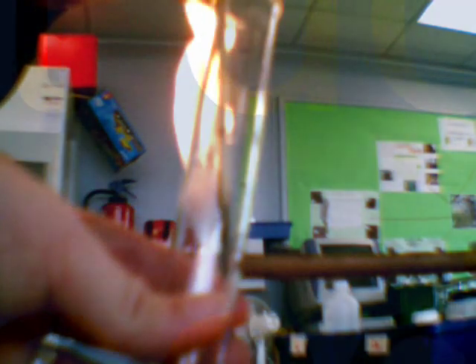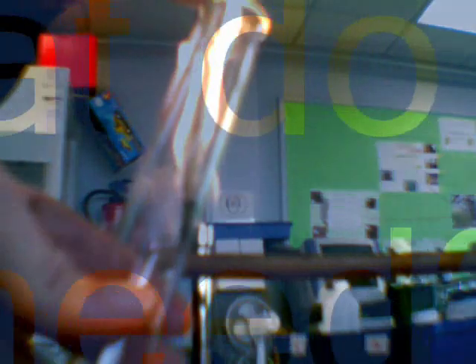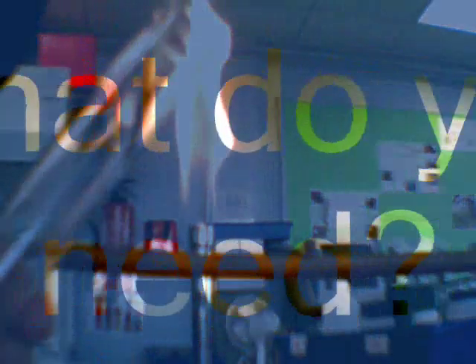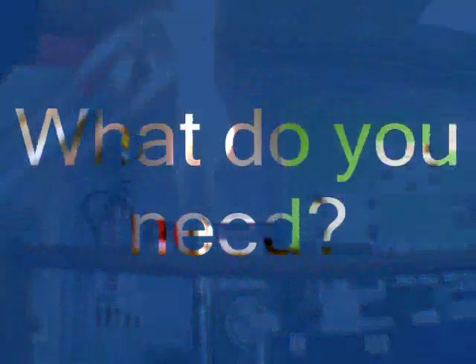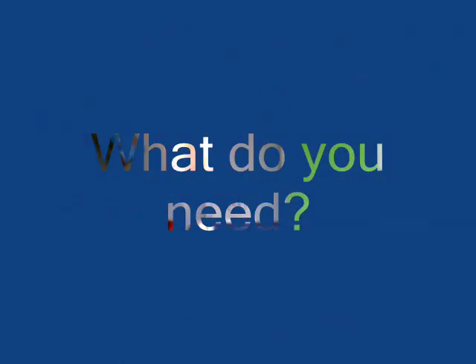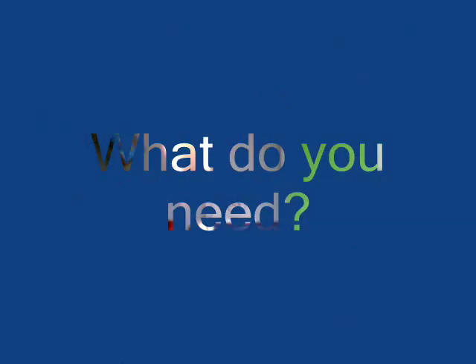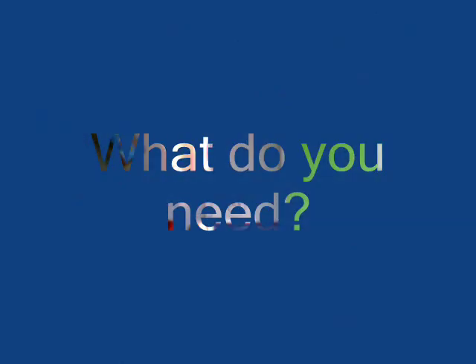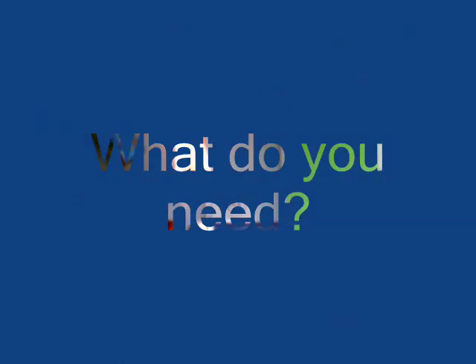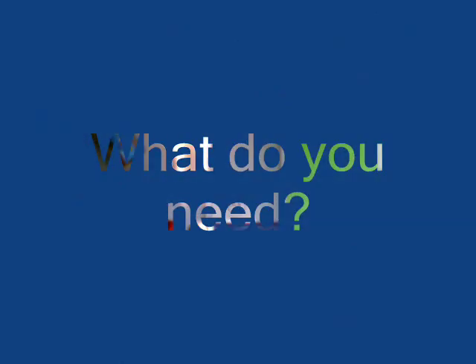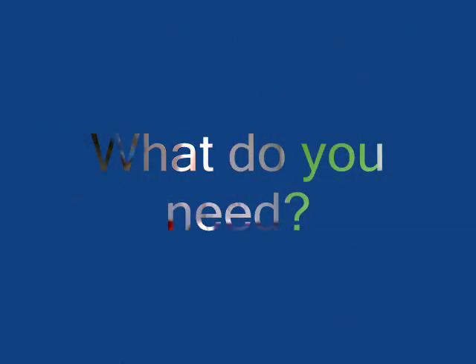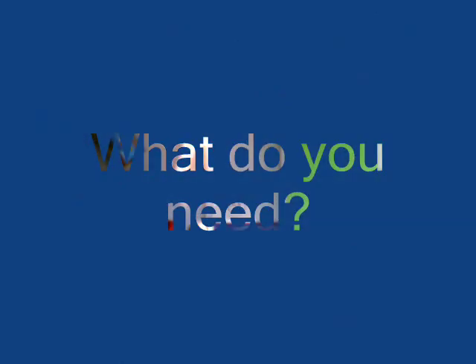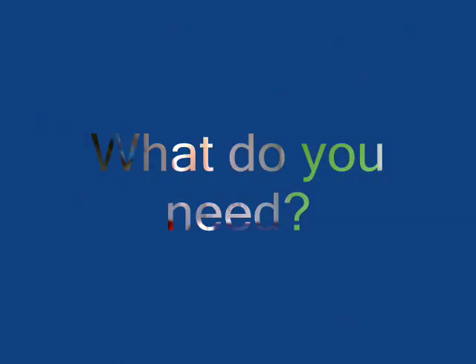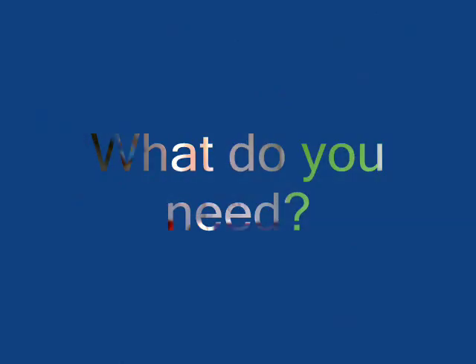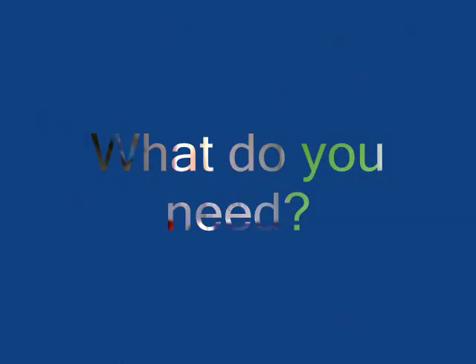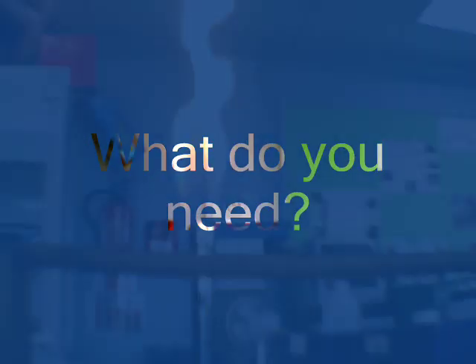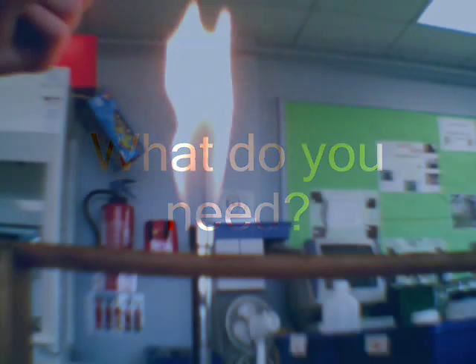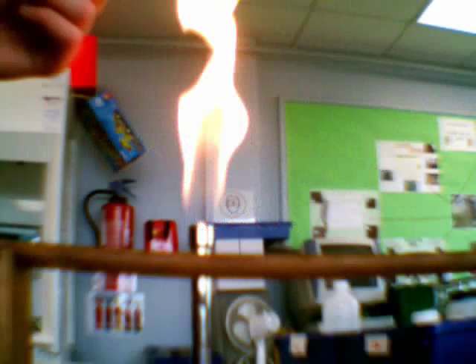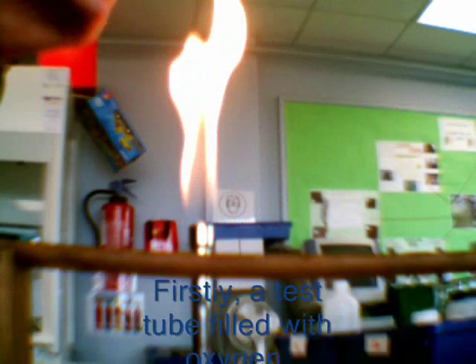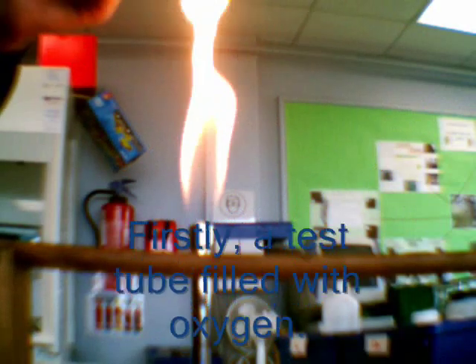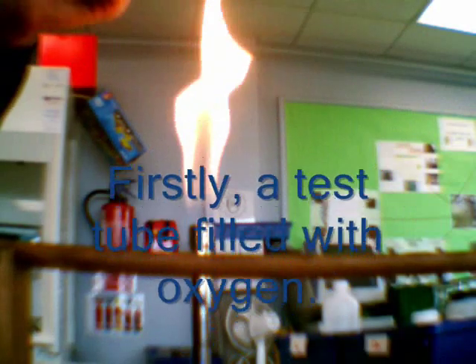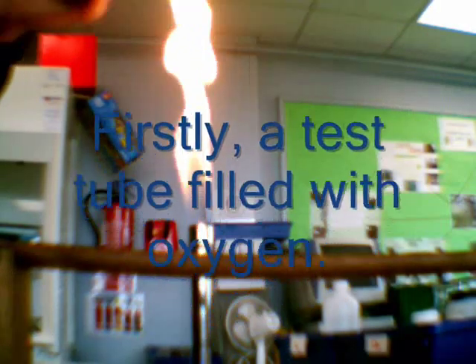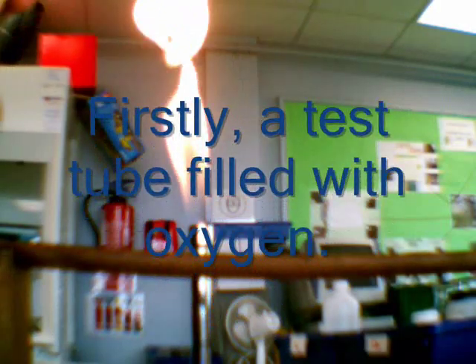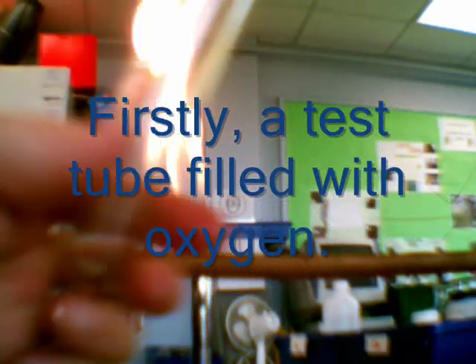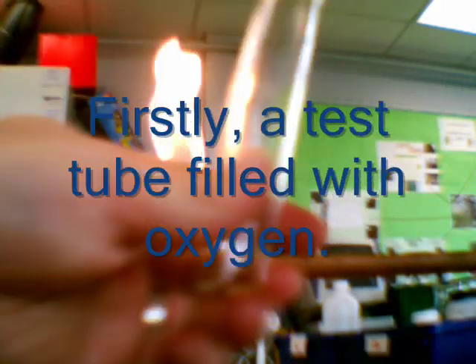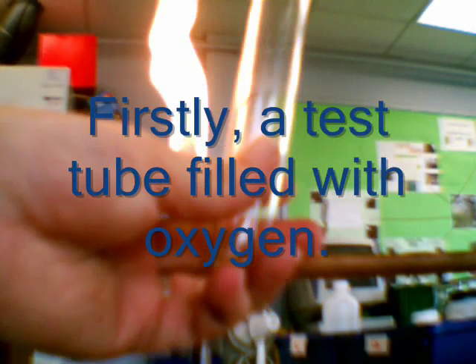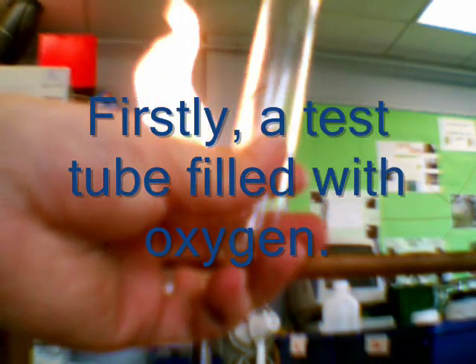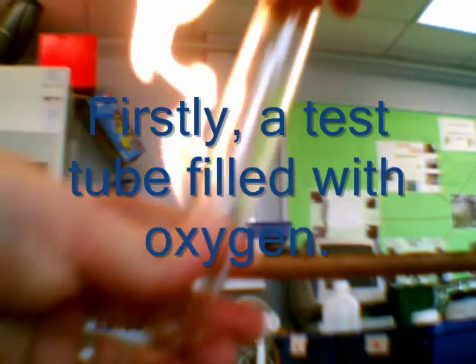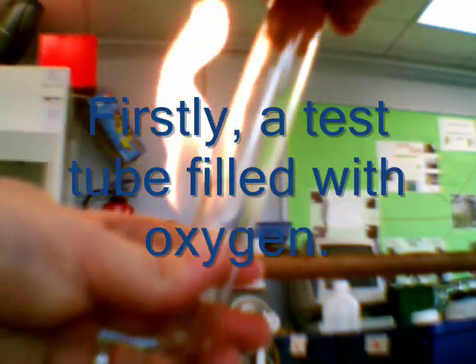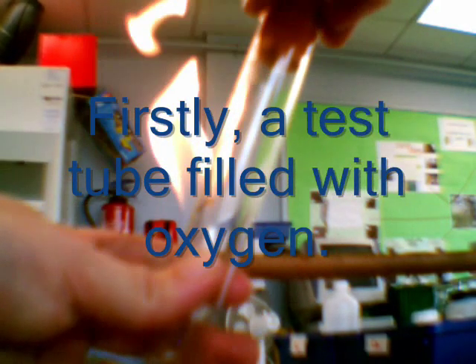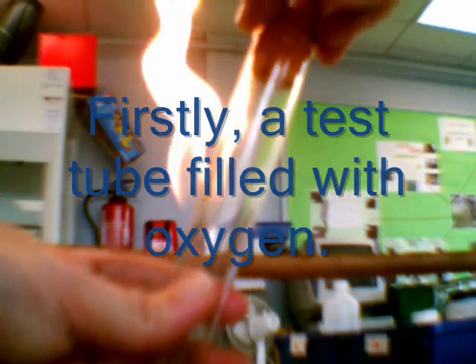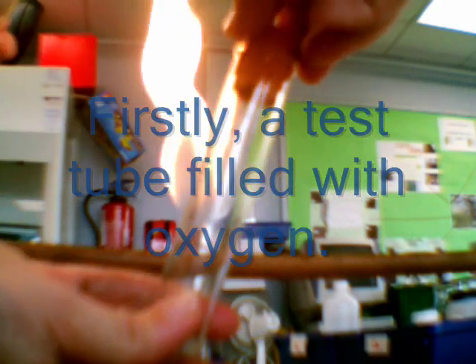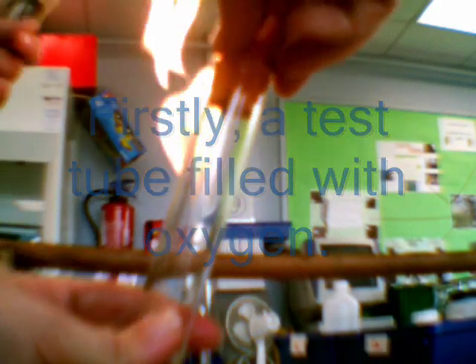It wasn't a terribly convincing demonstration. Let's do it again. Well, let's use this one. Okay, right.